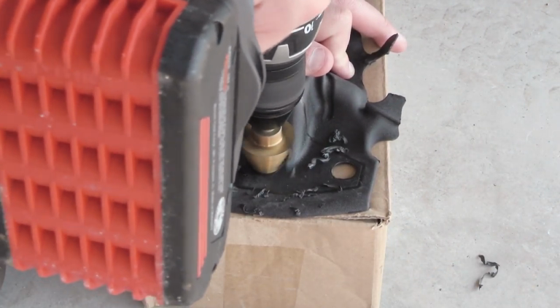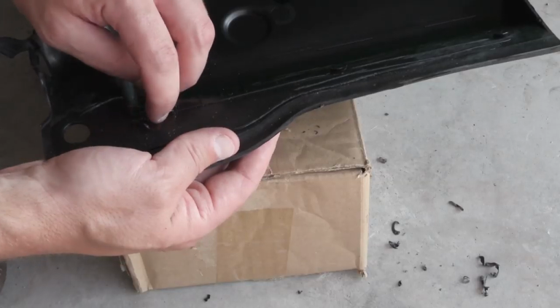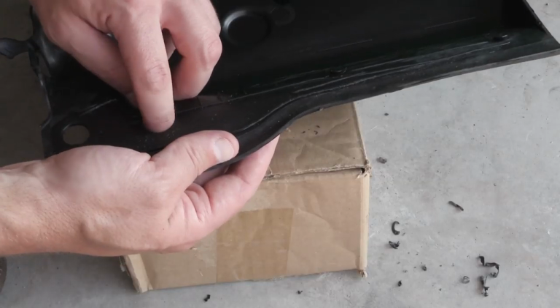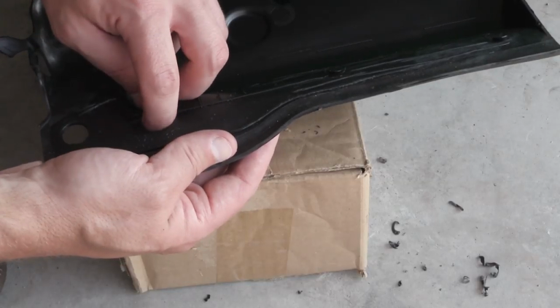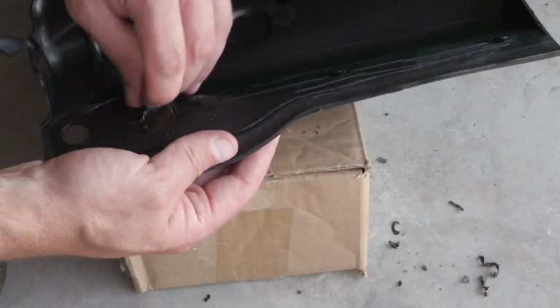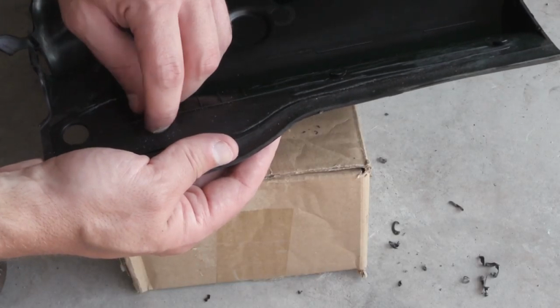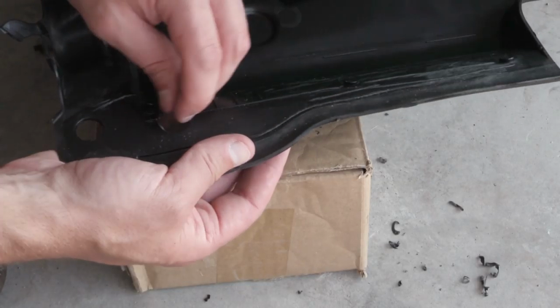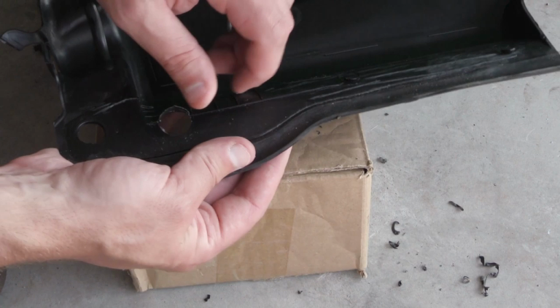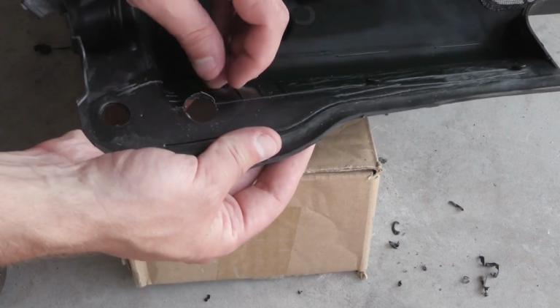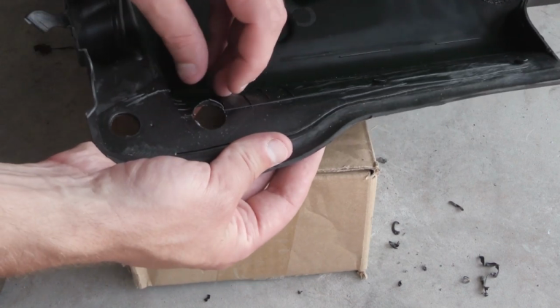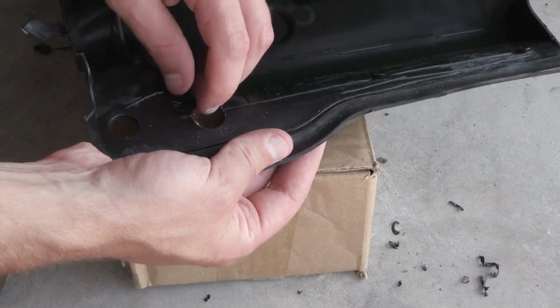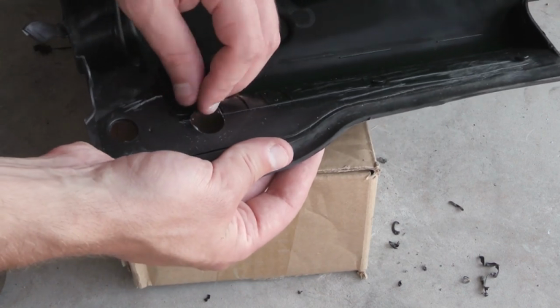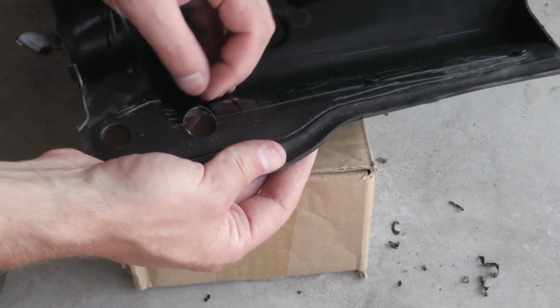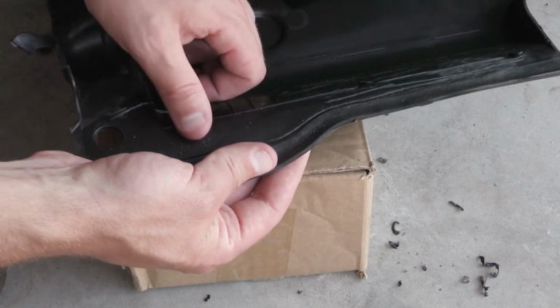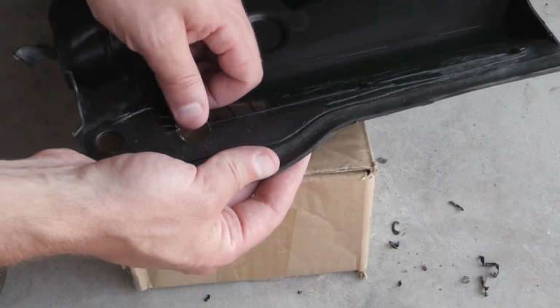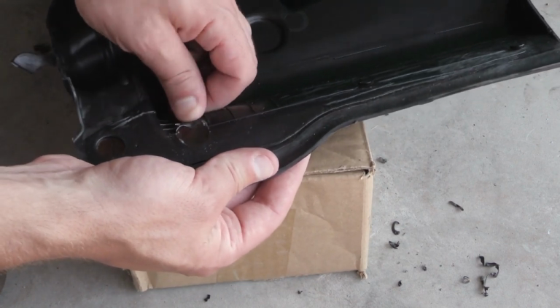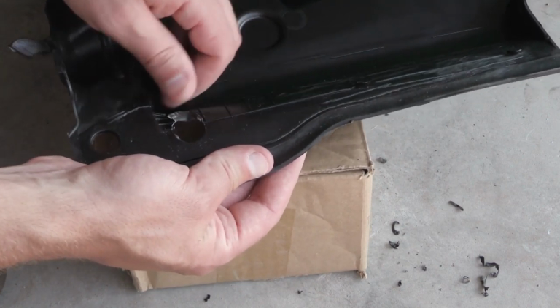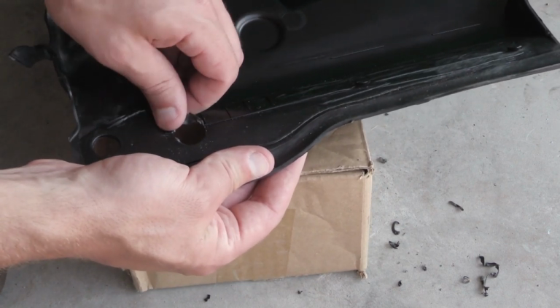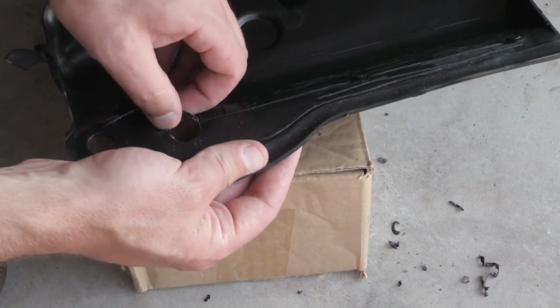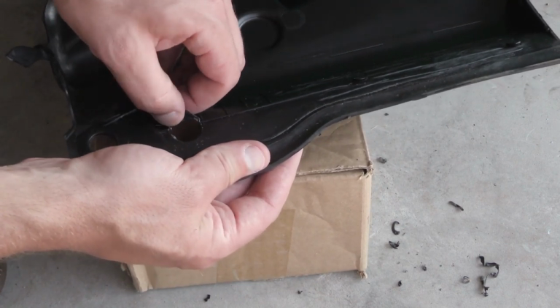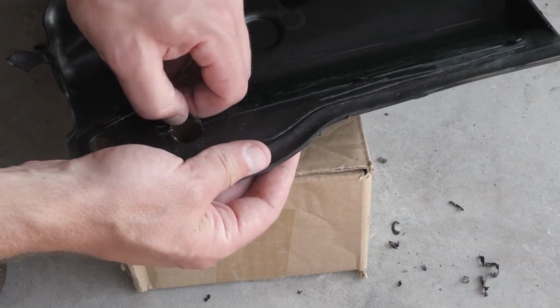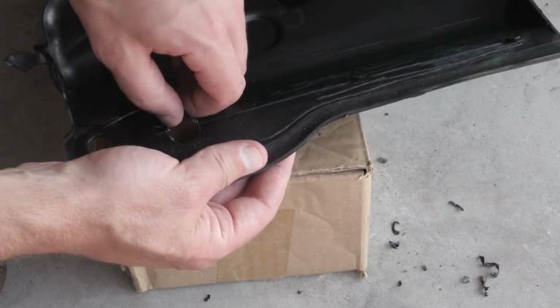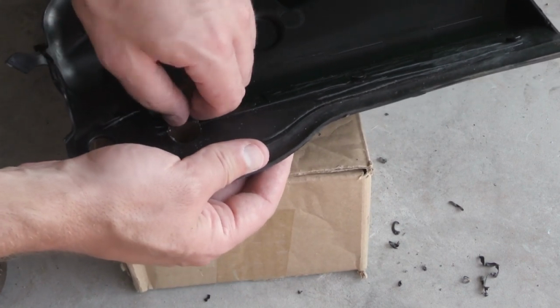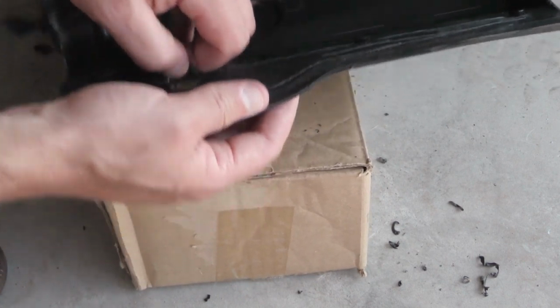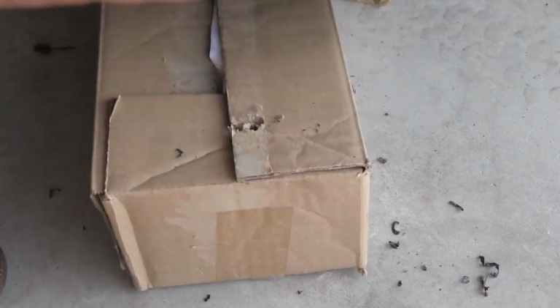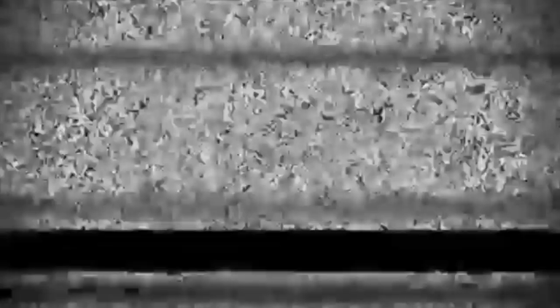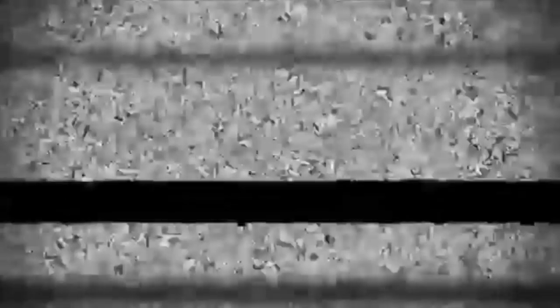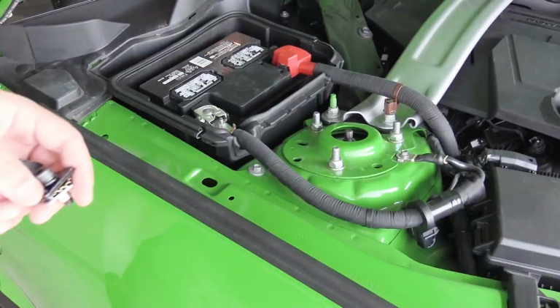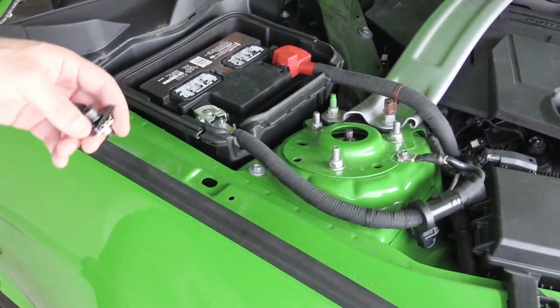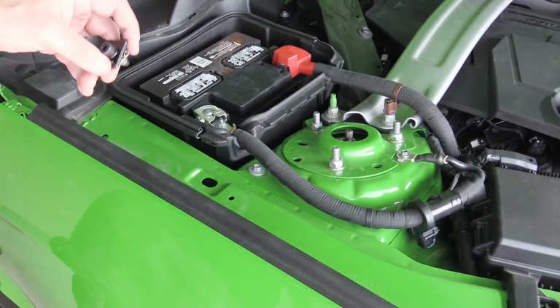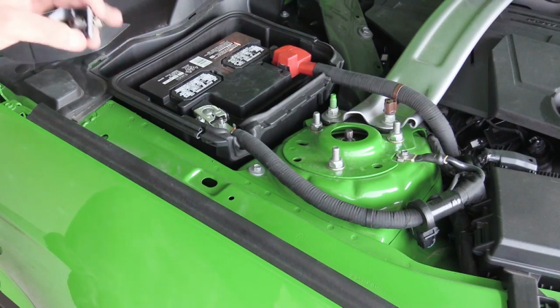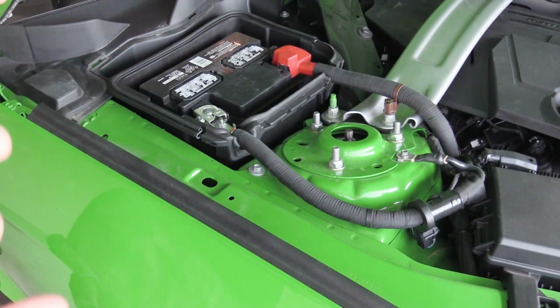A little bit of work there. I'm going to clean this up a little bit and then we're going to move on to the next step.